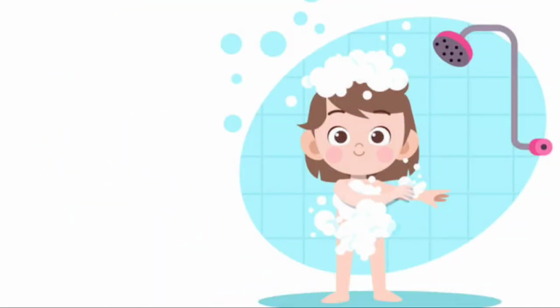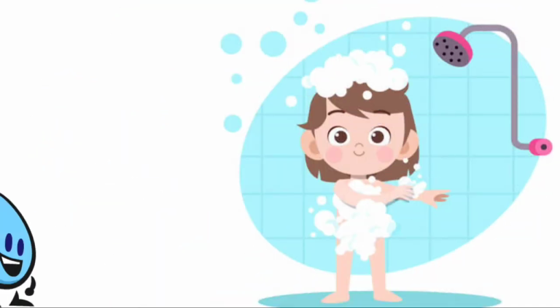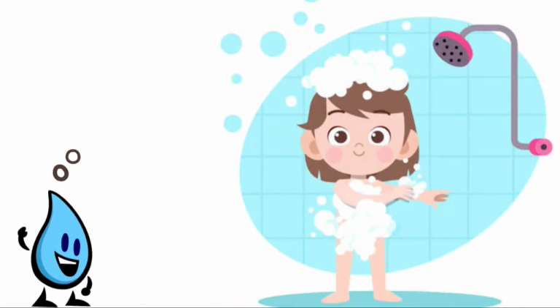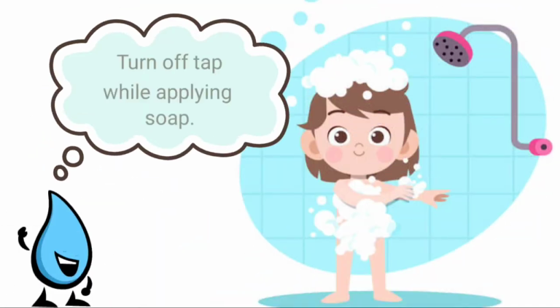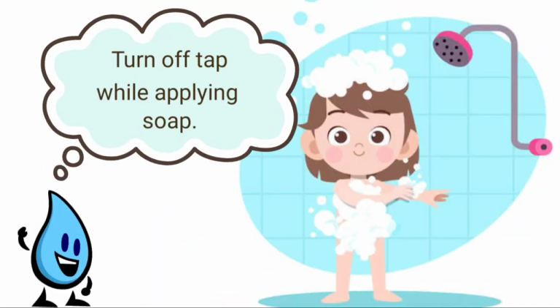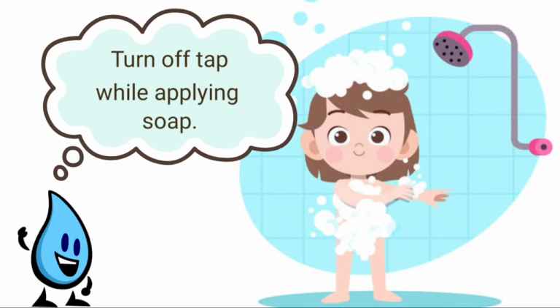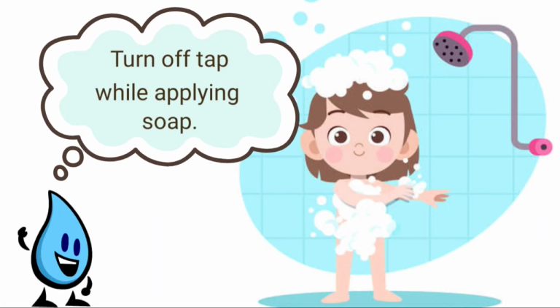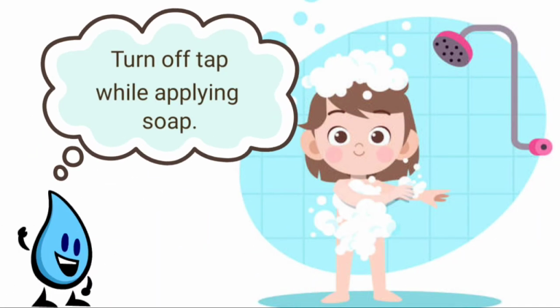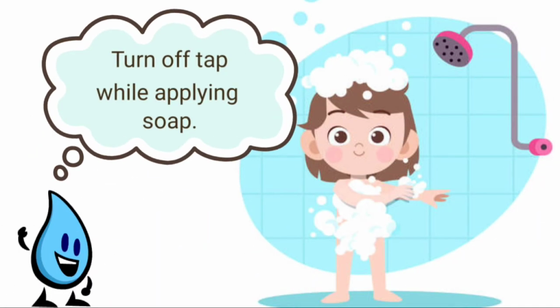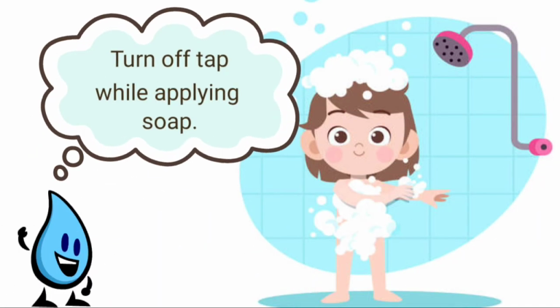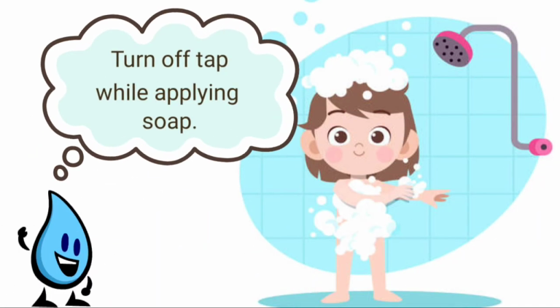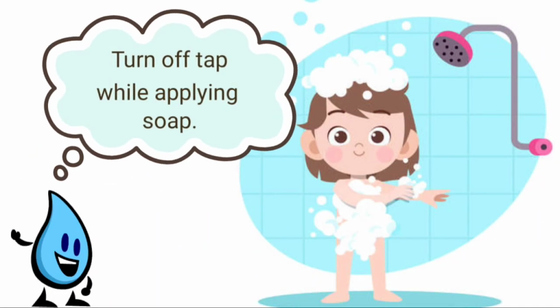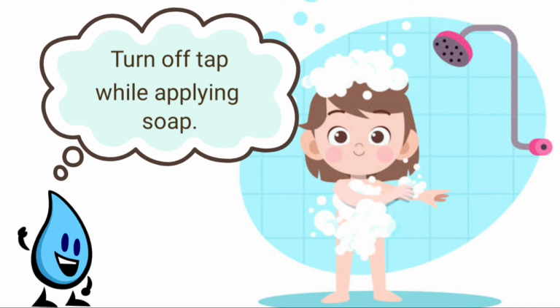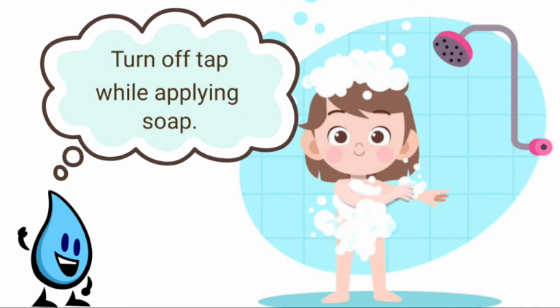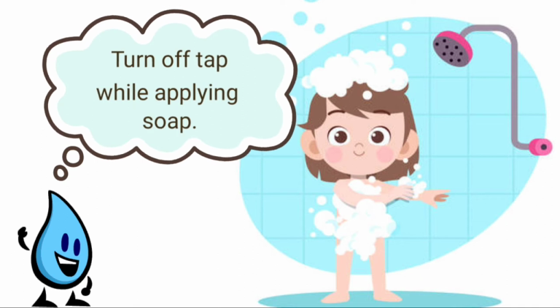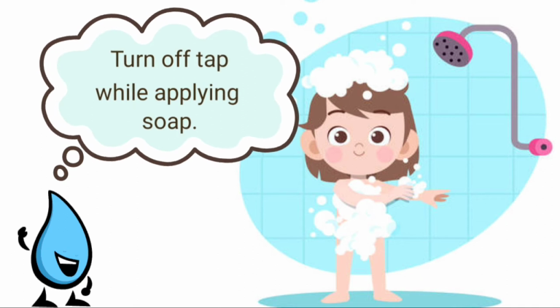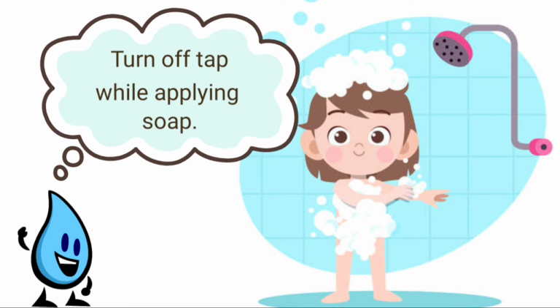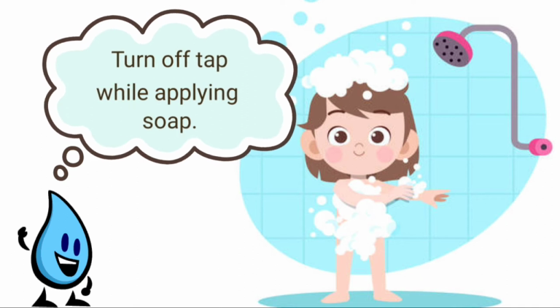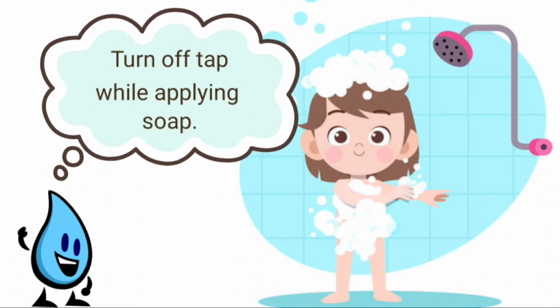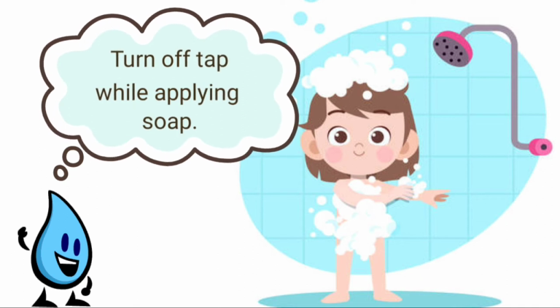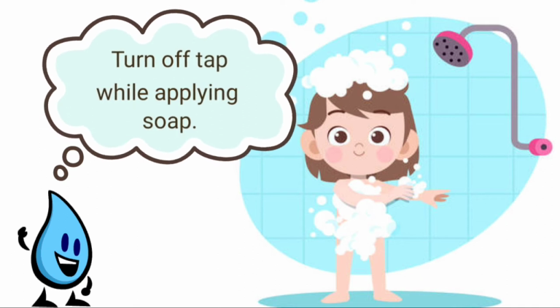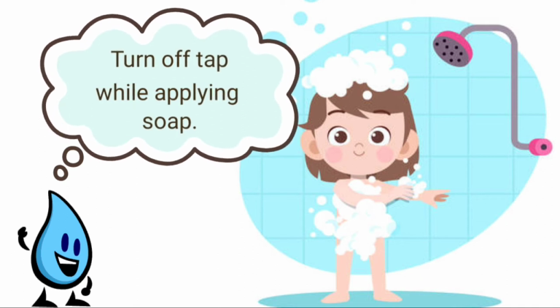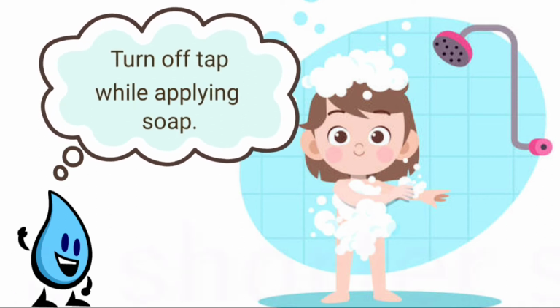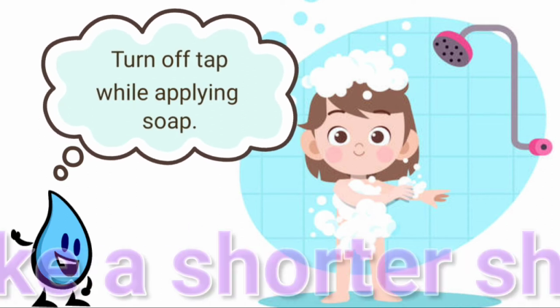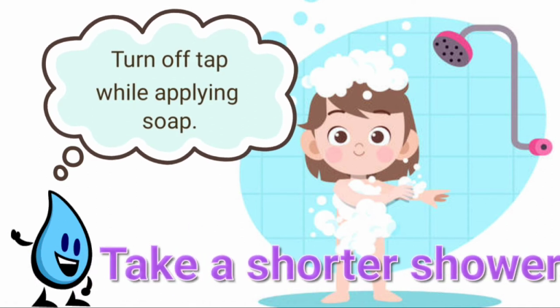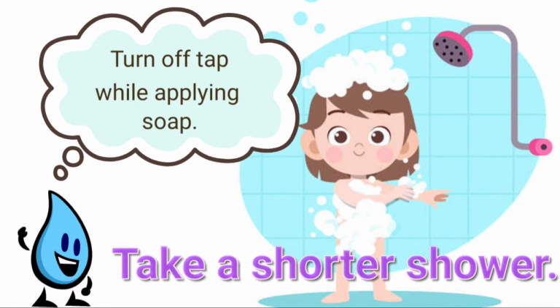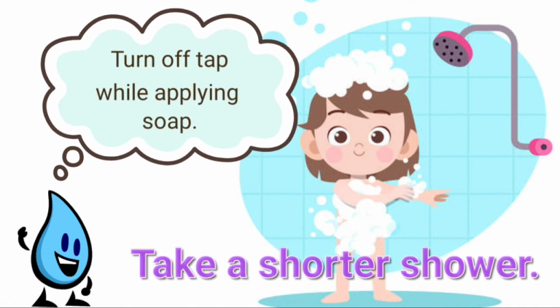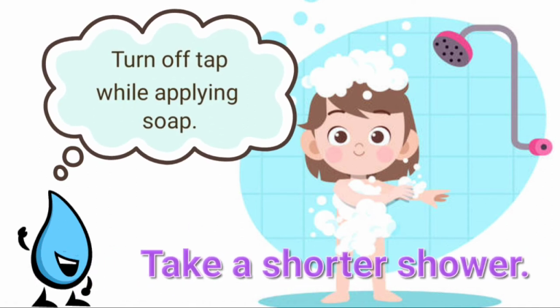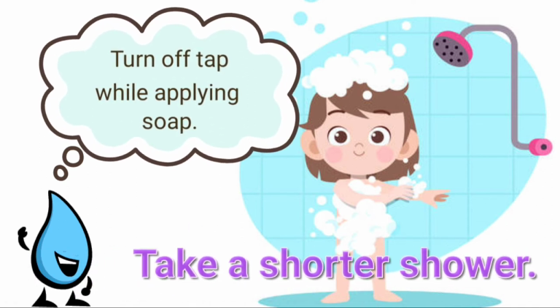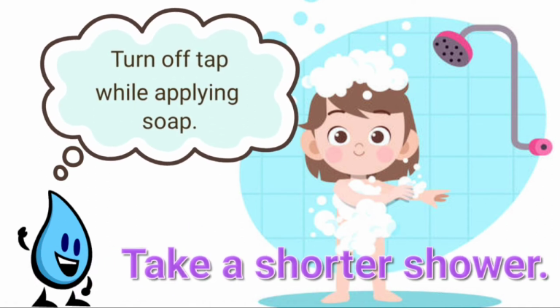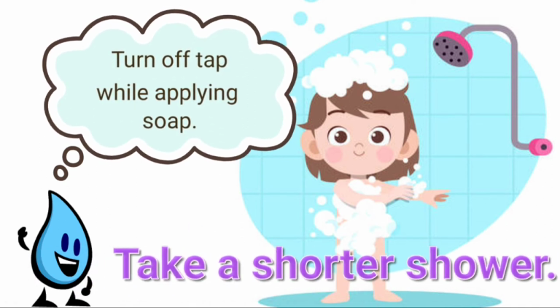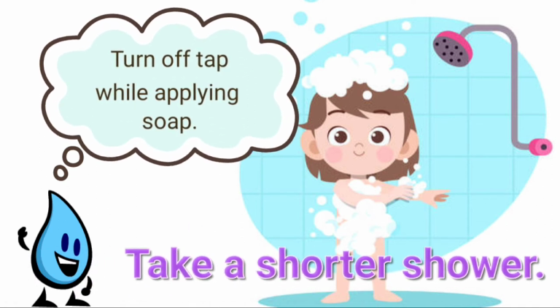Turn off the tap while applying soap. And take a shorter shower.